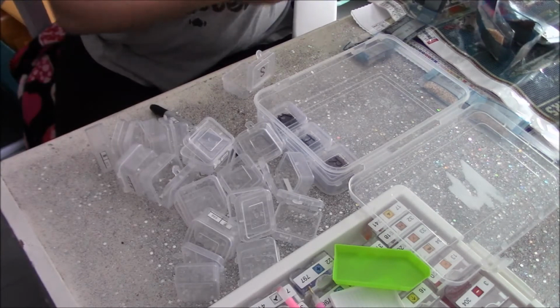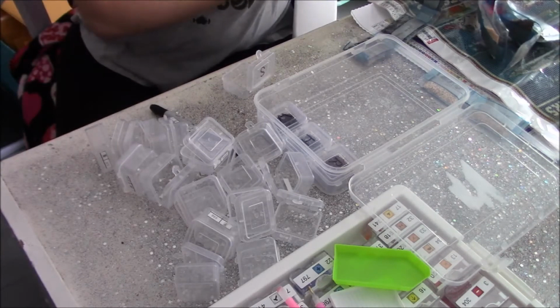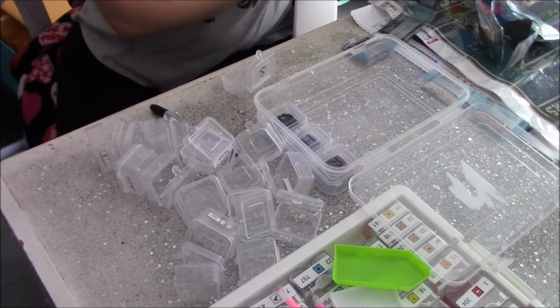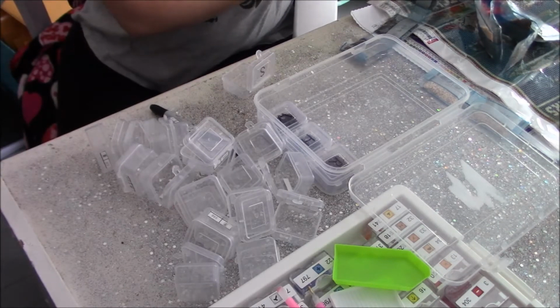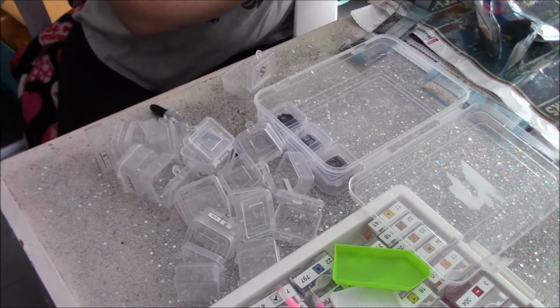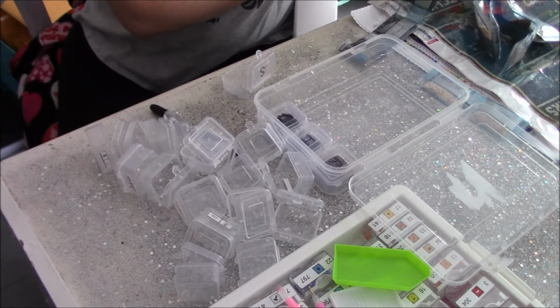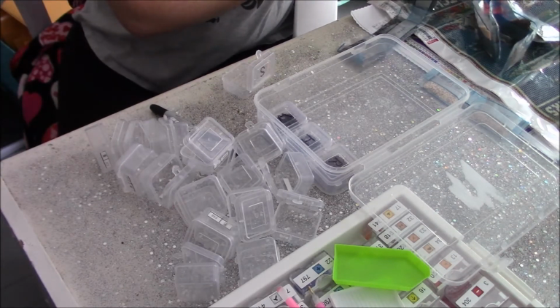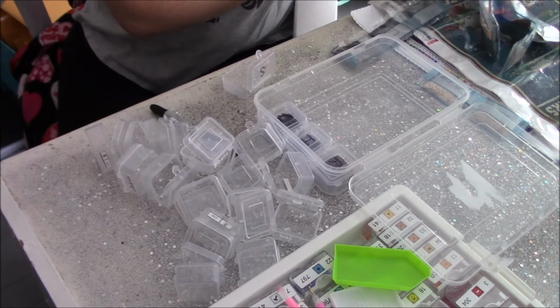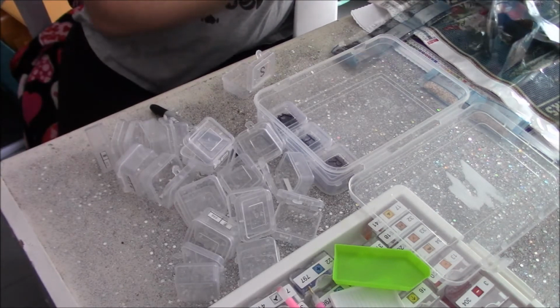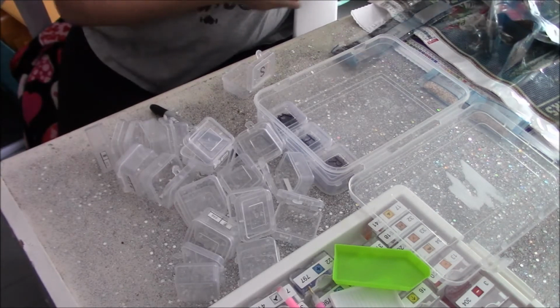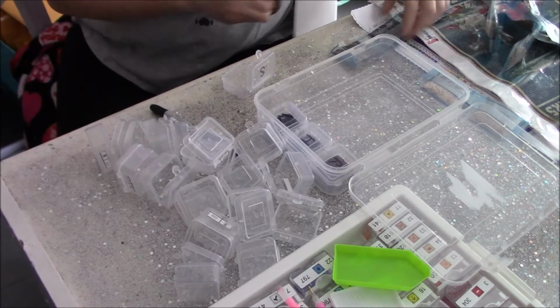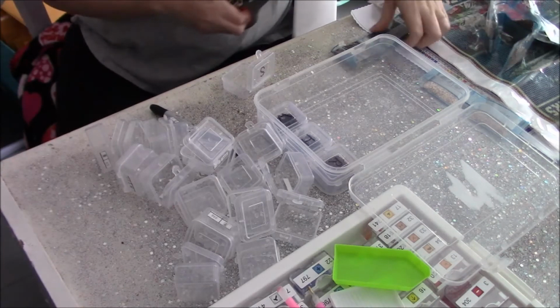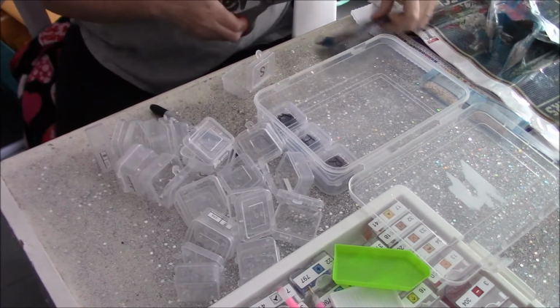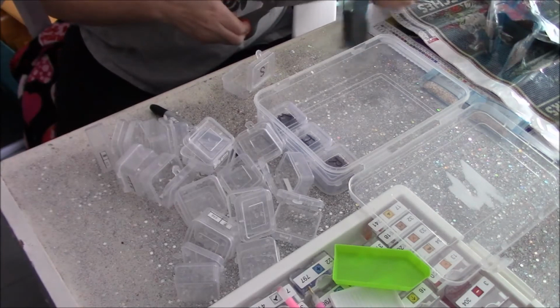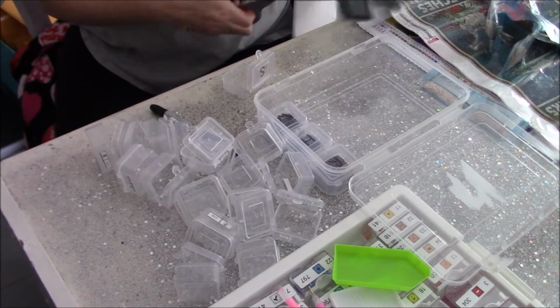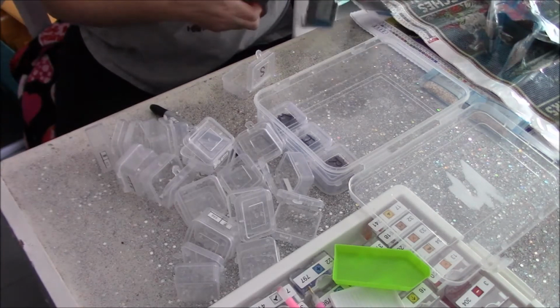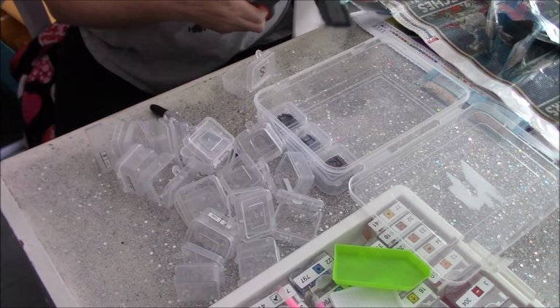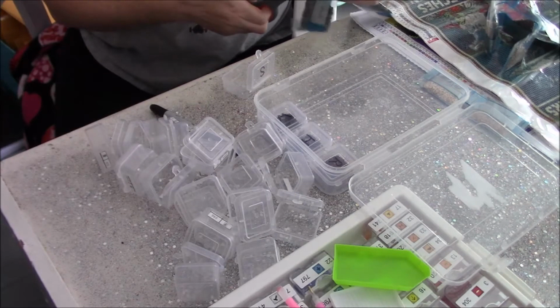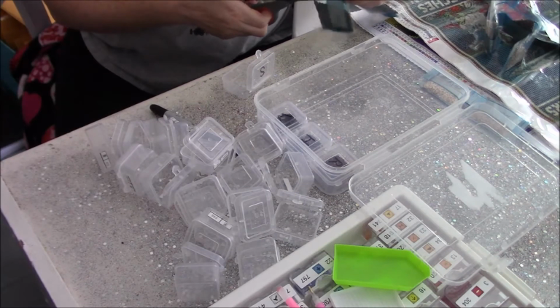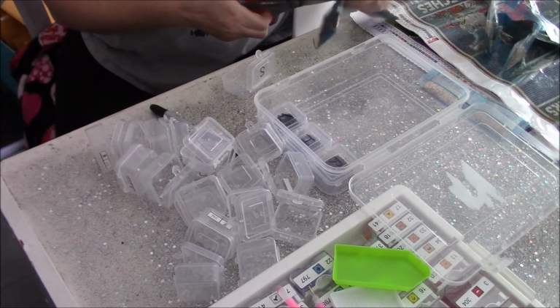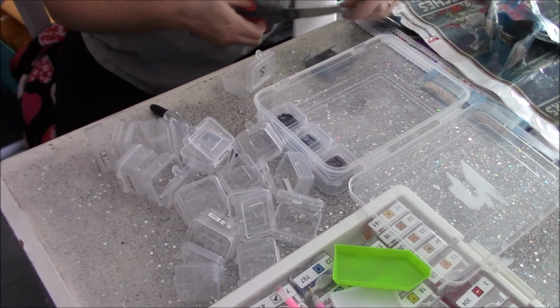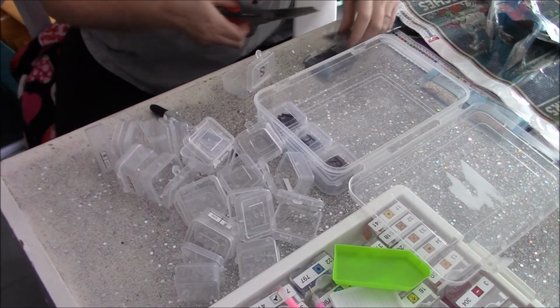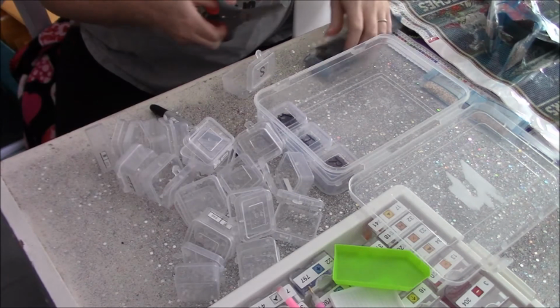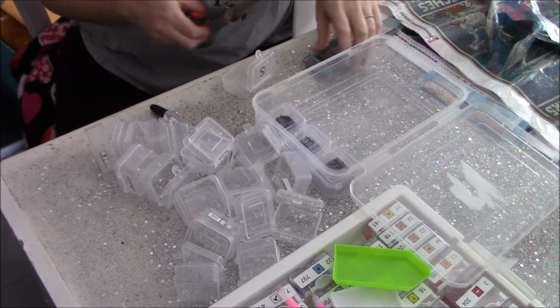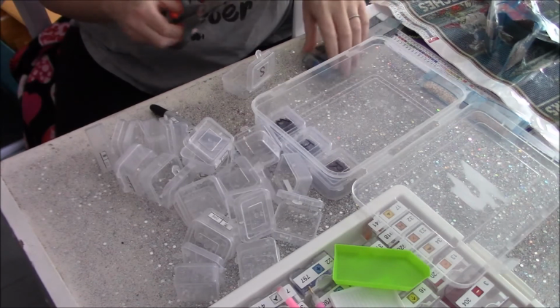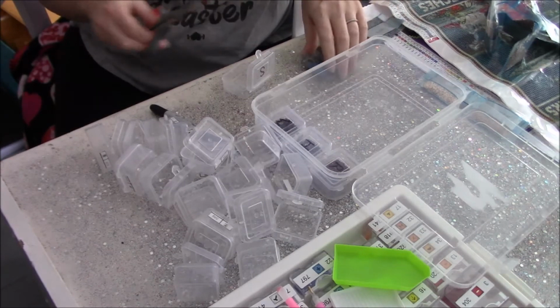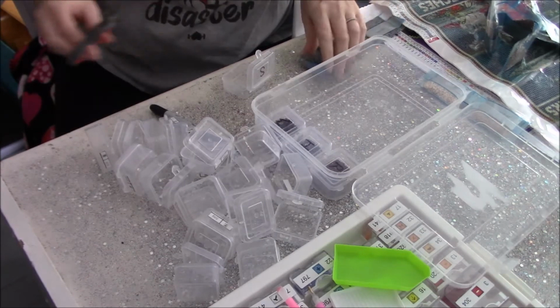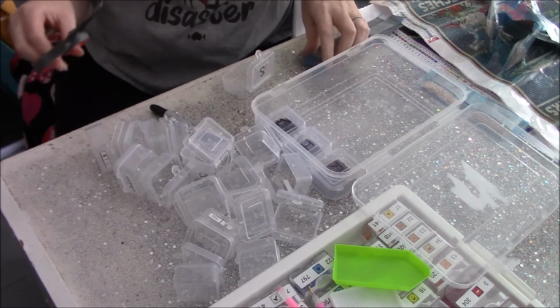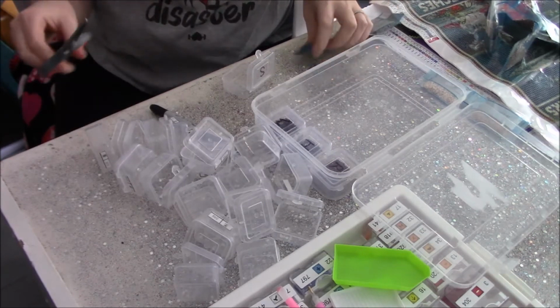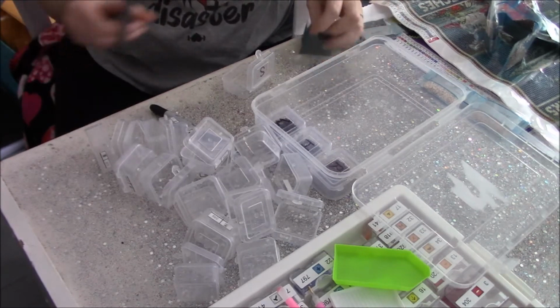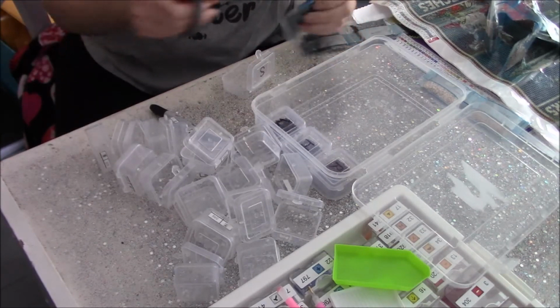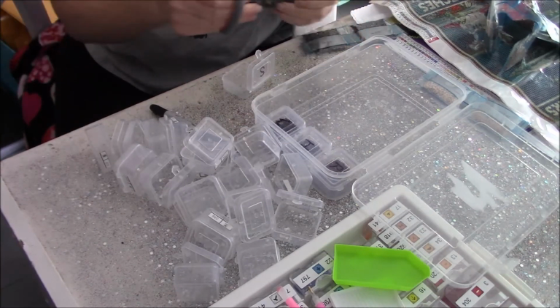We have three containers of four — that must be the background color.